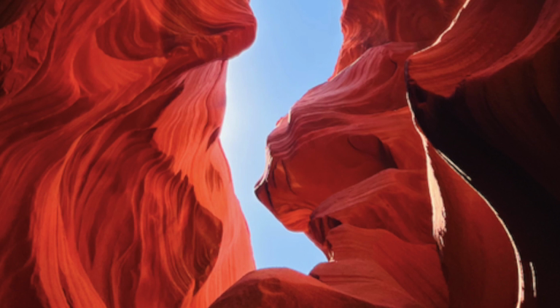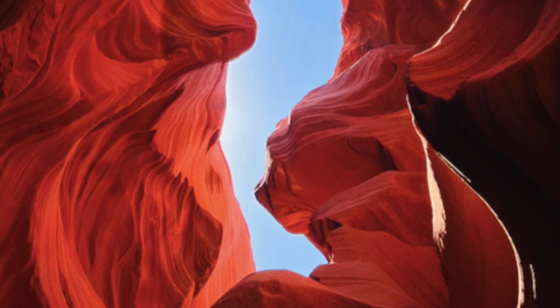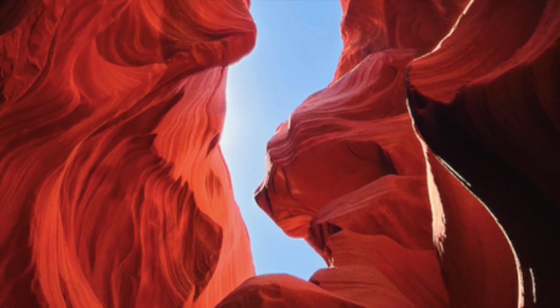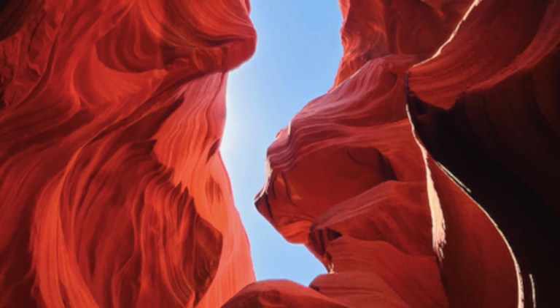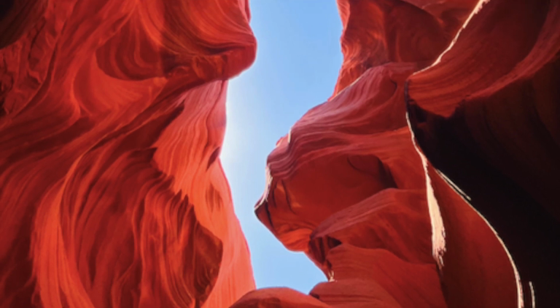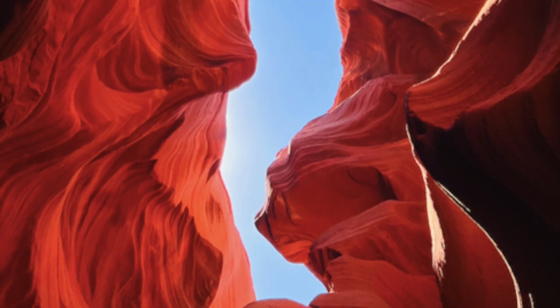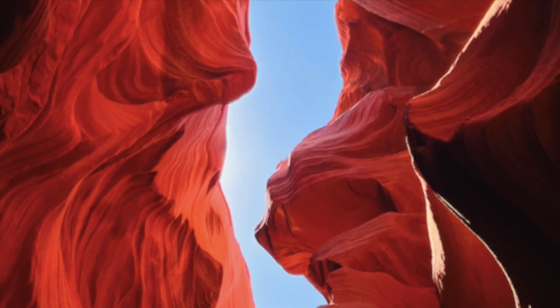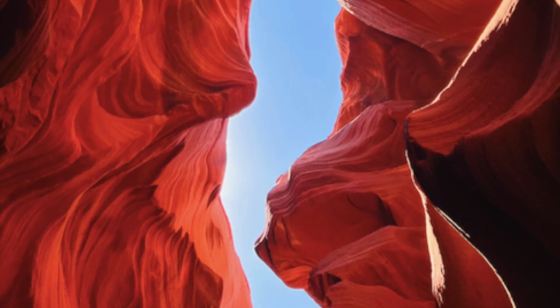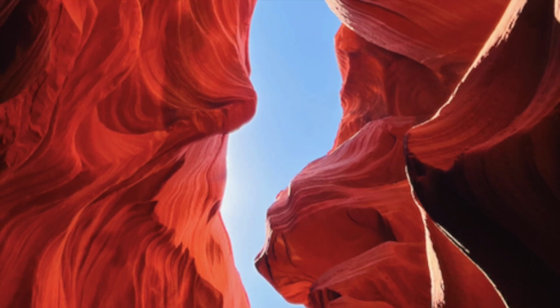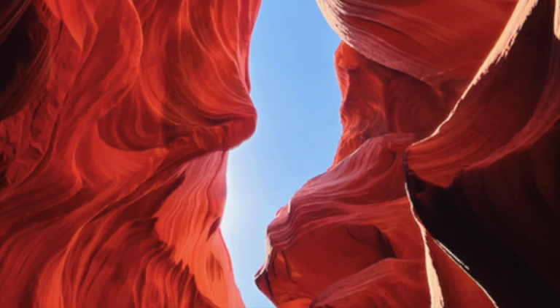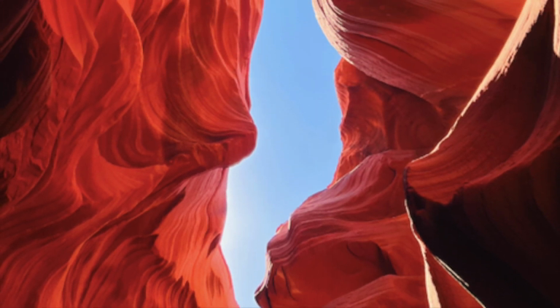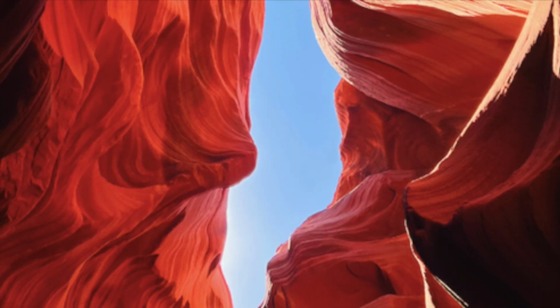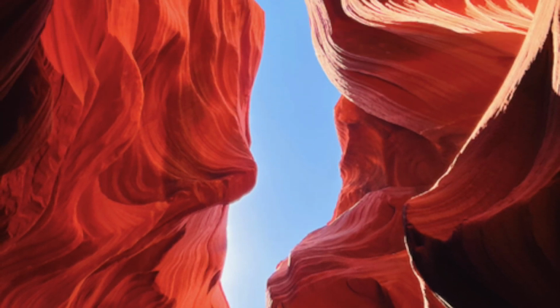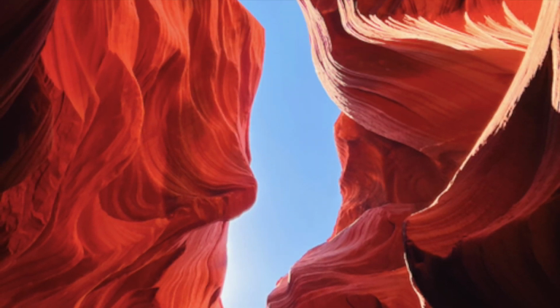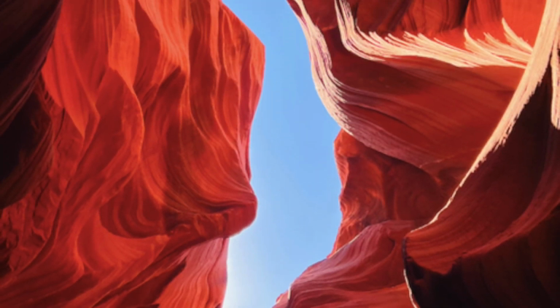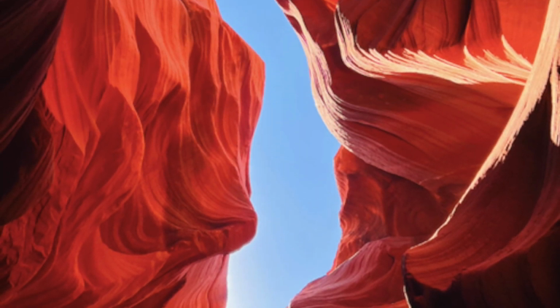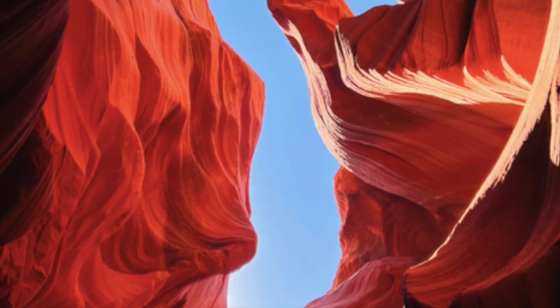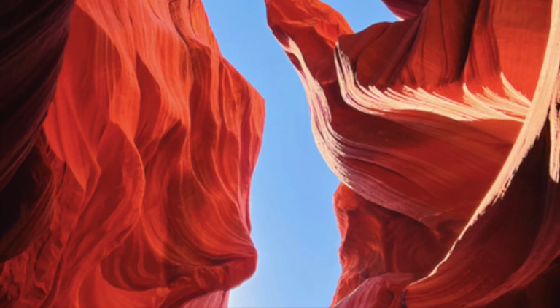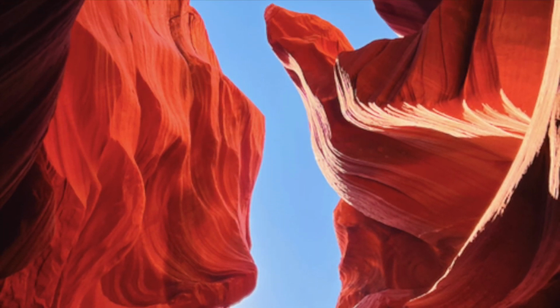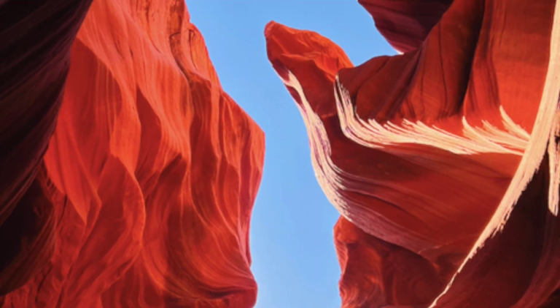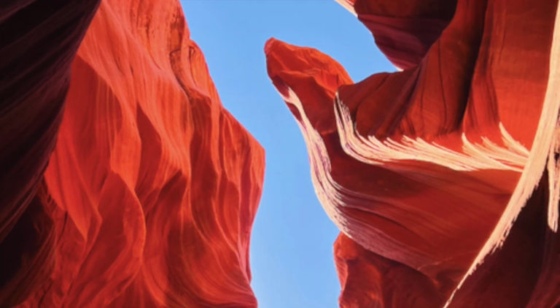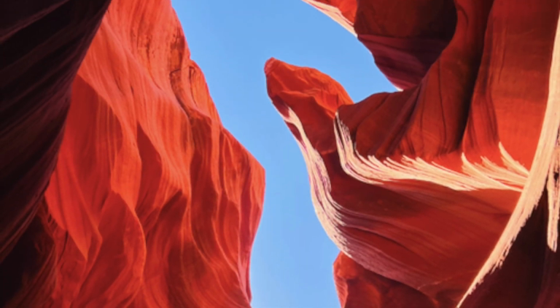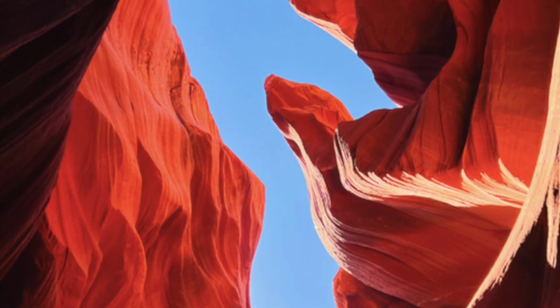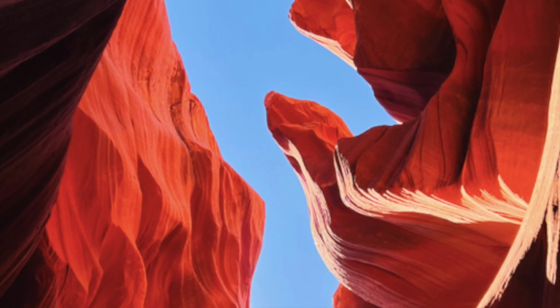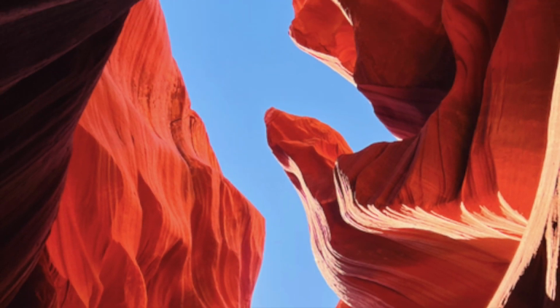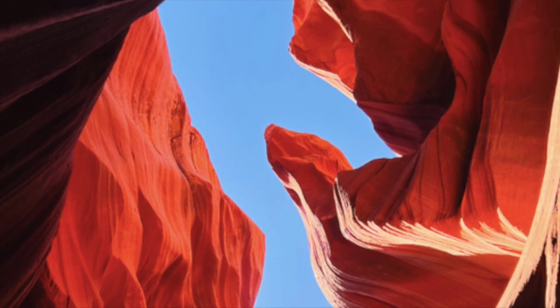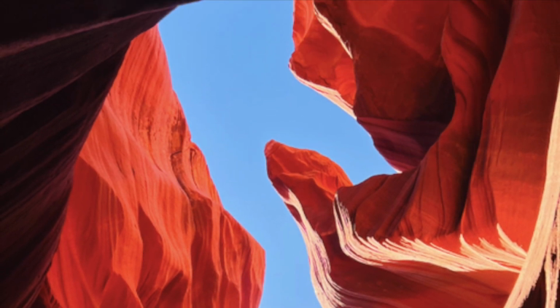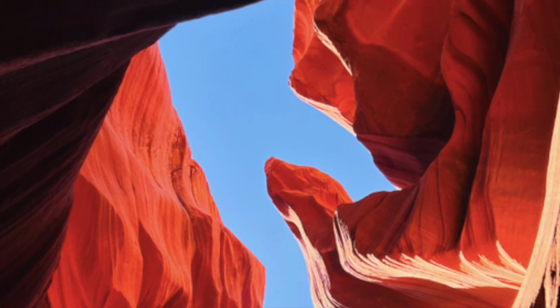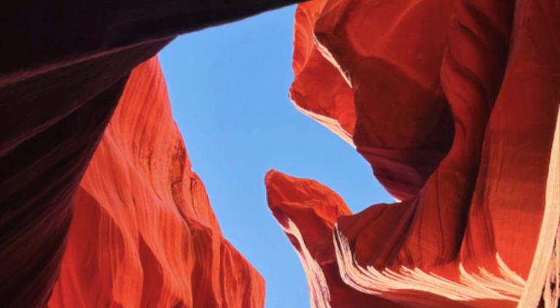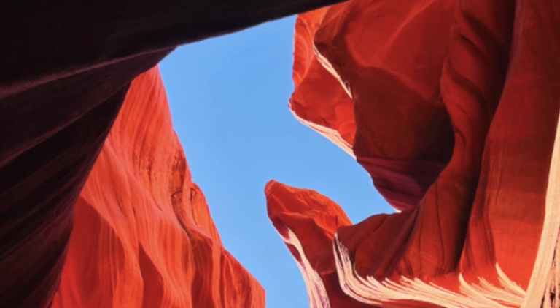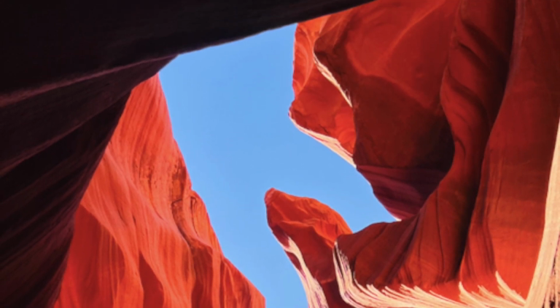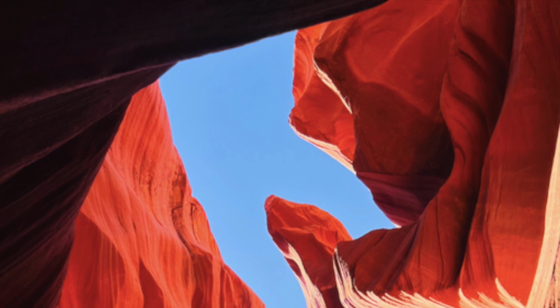Antelope Canyon outside of Page, Arizona is a place everyone should see.